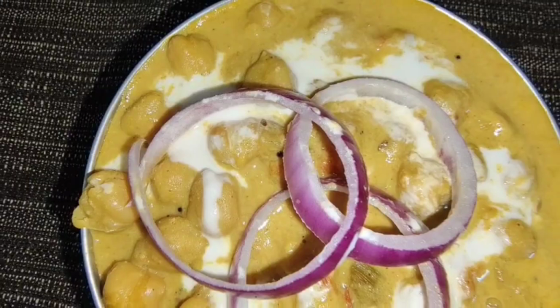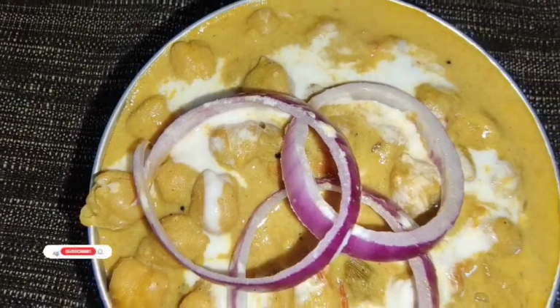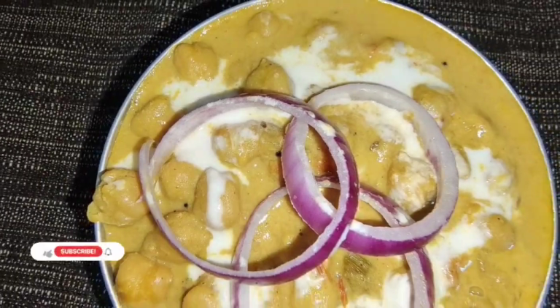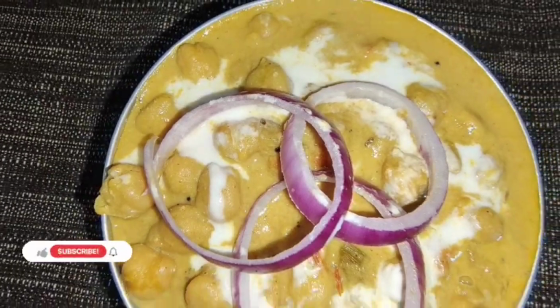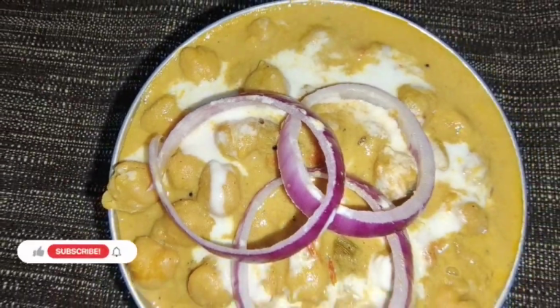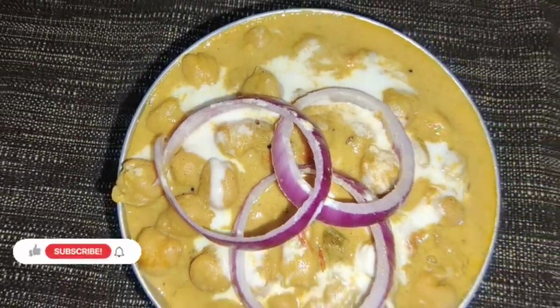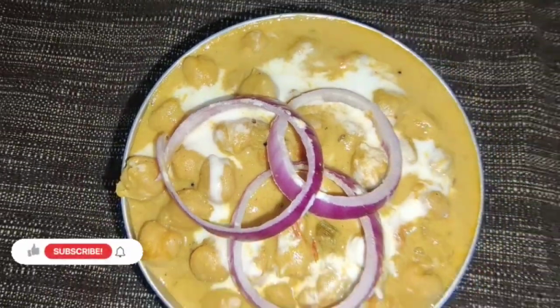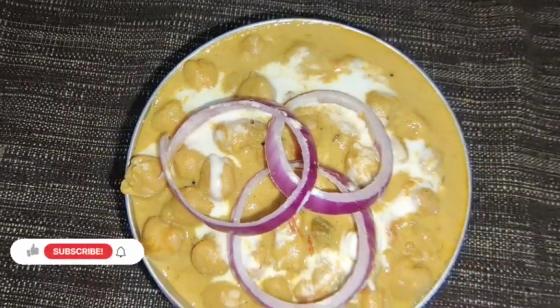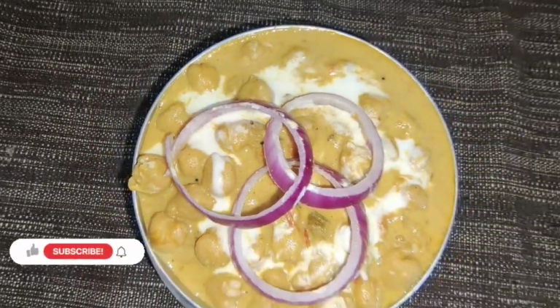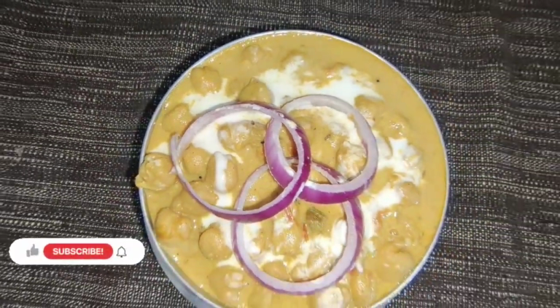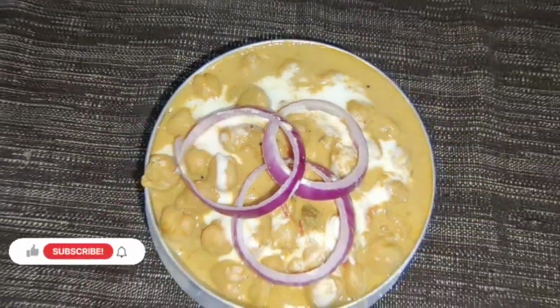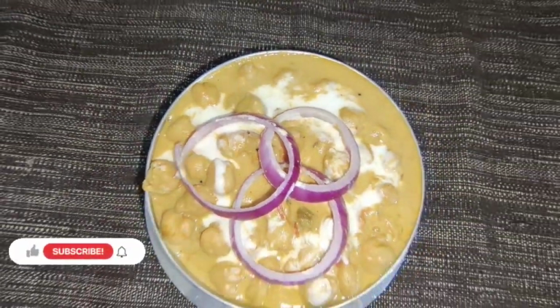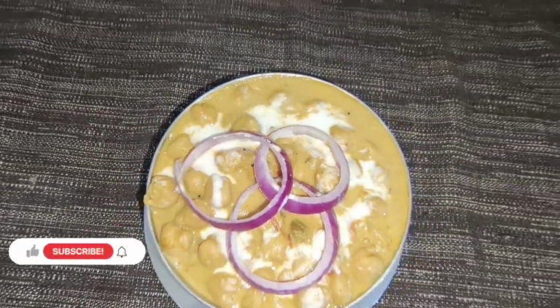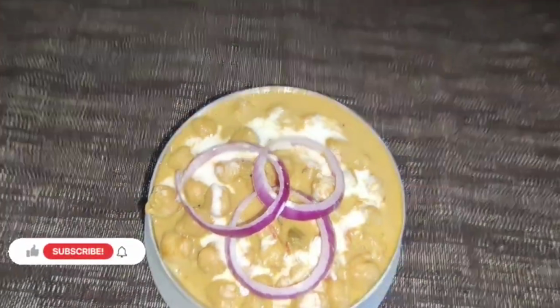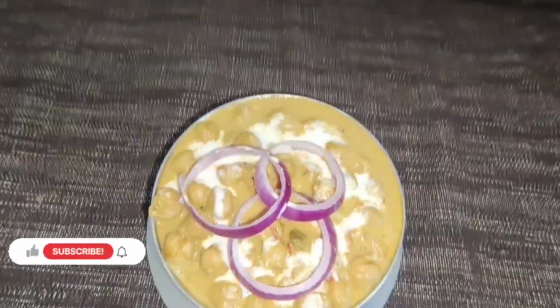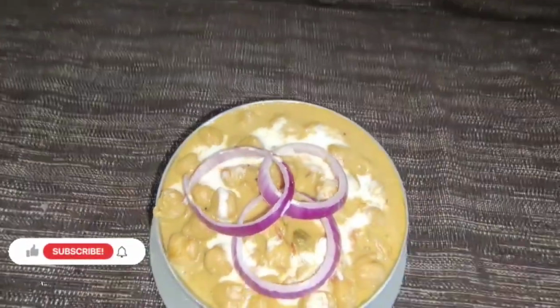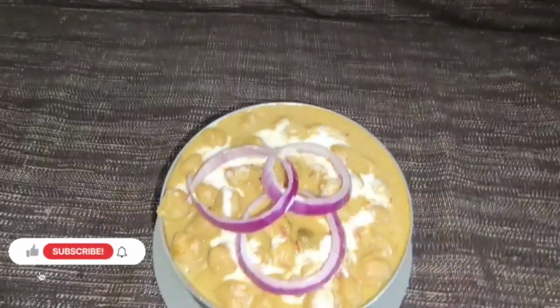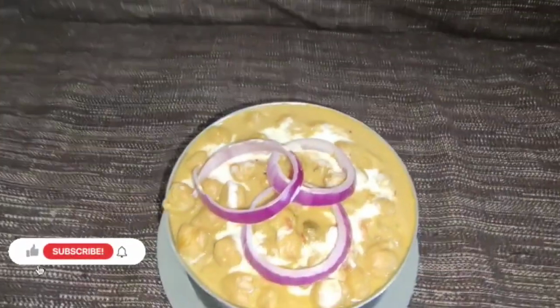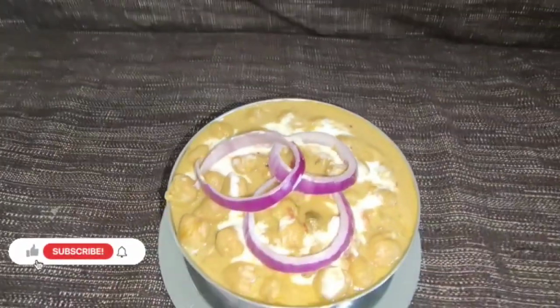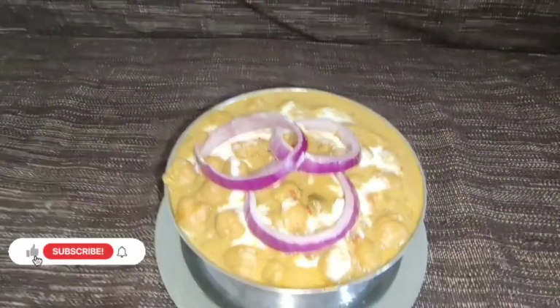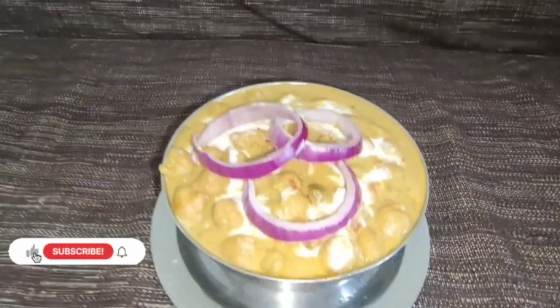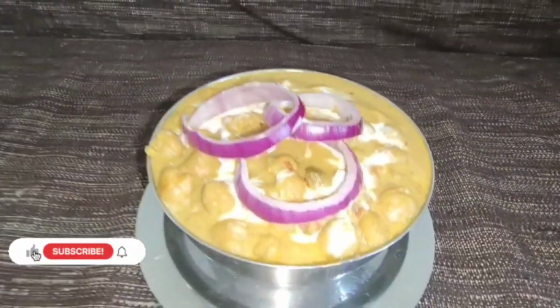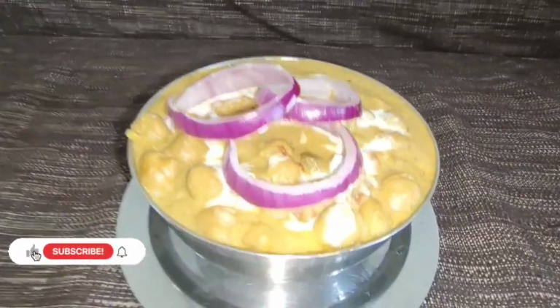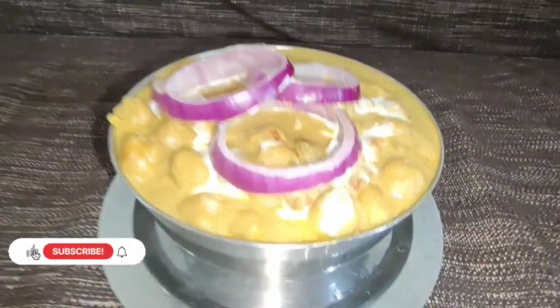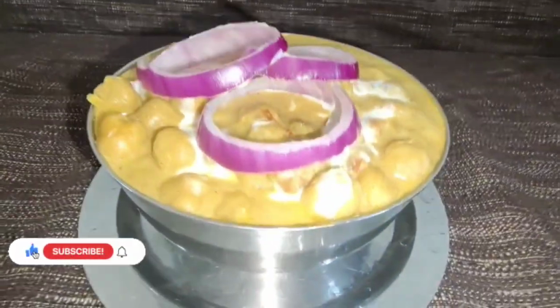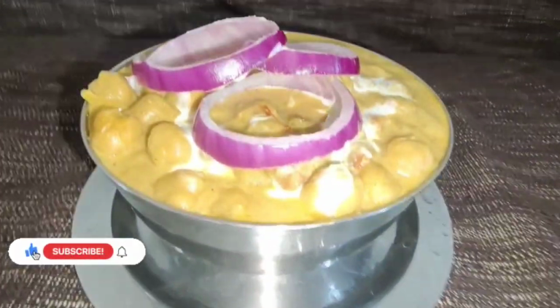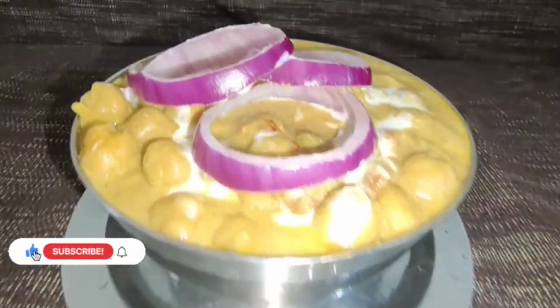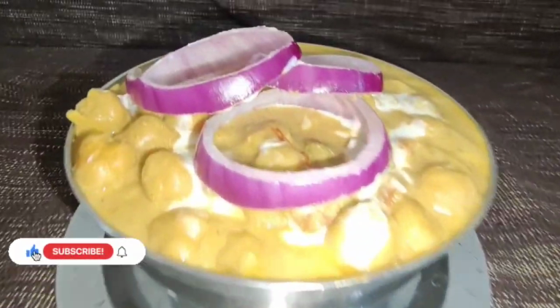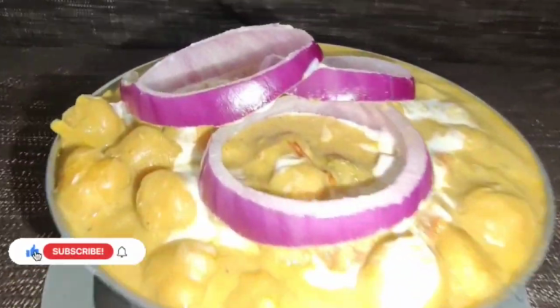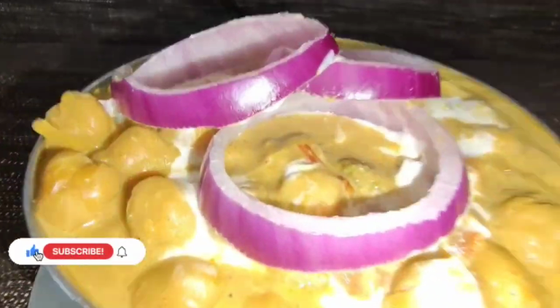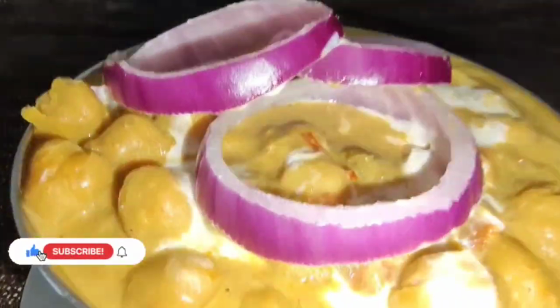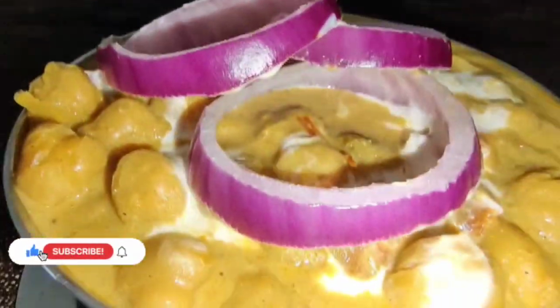Hello, welcome to my YouTube channel. Come, let's start making chana masala.